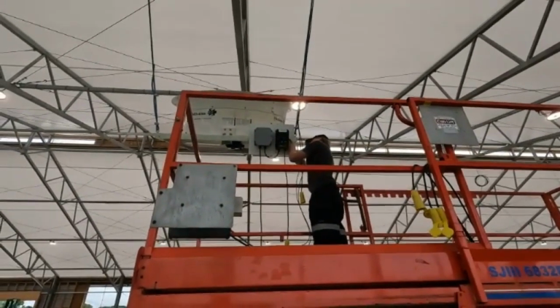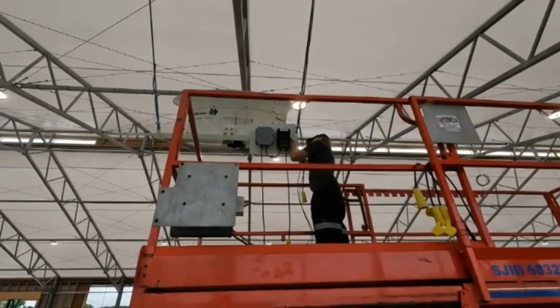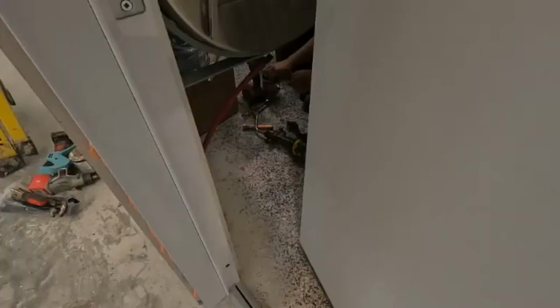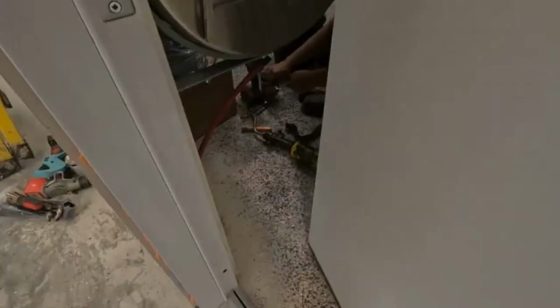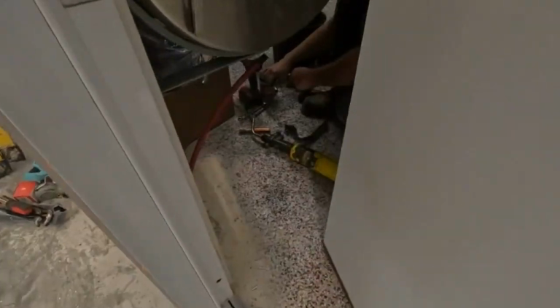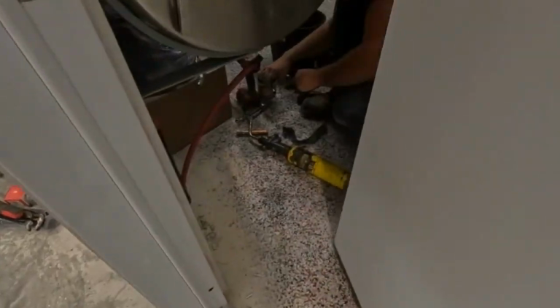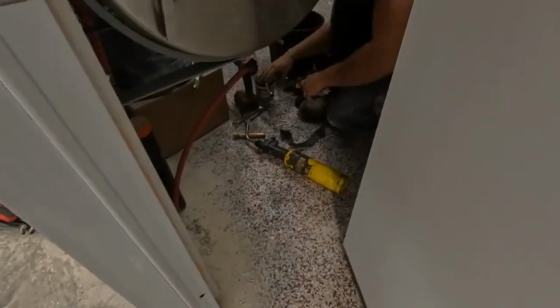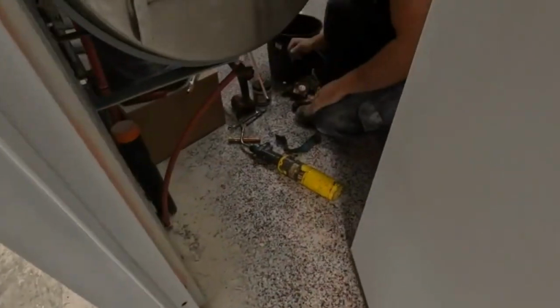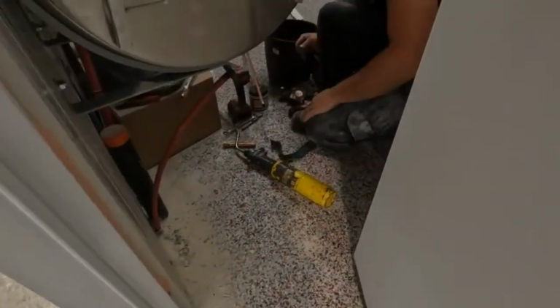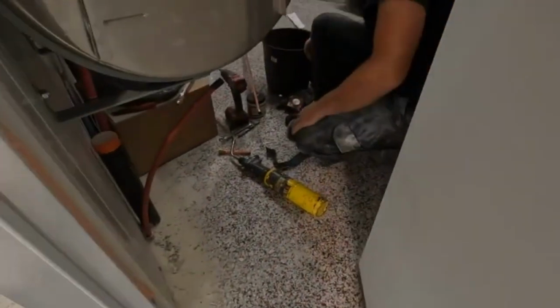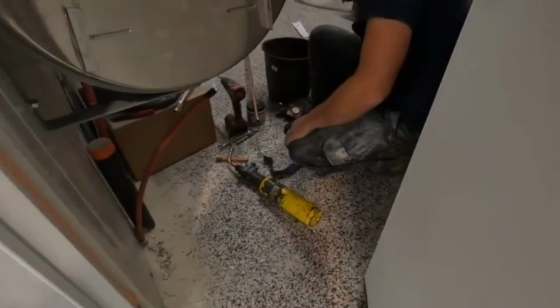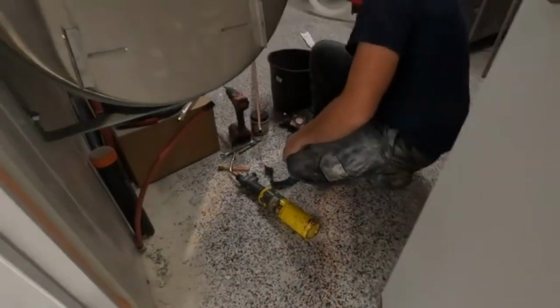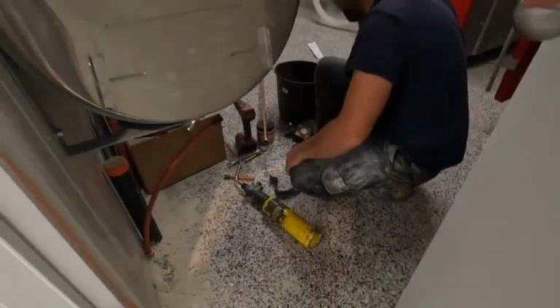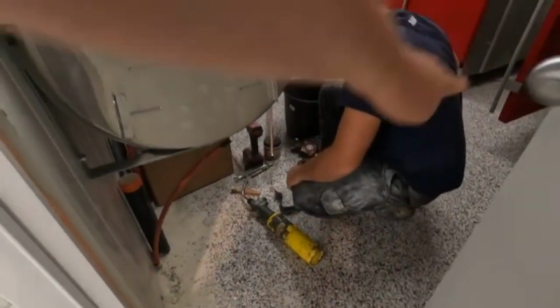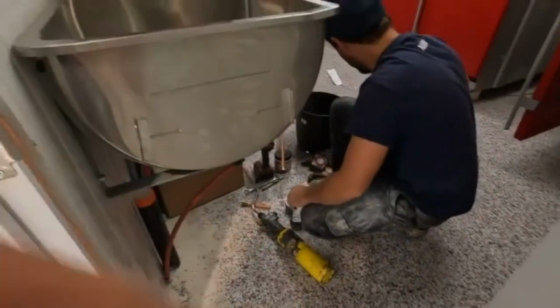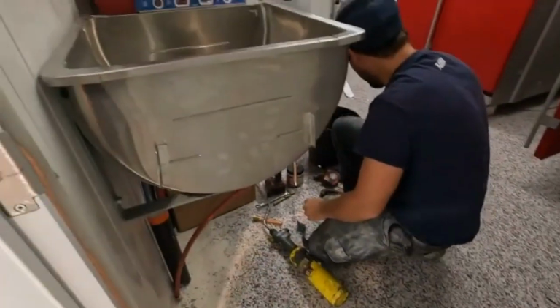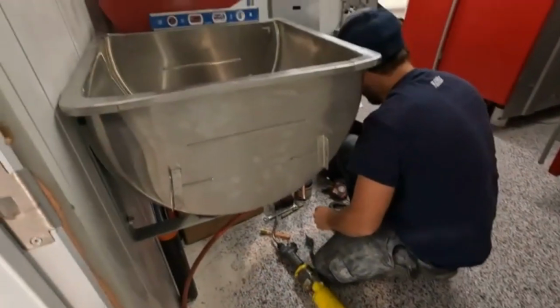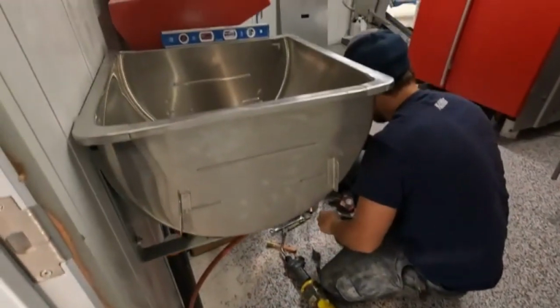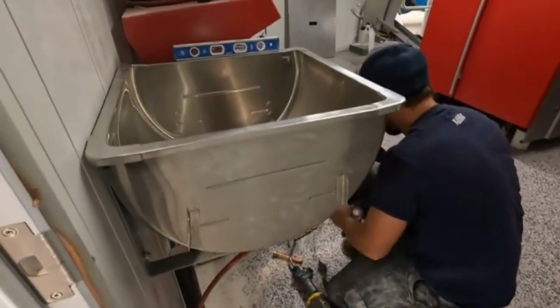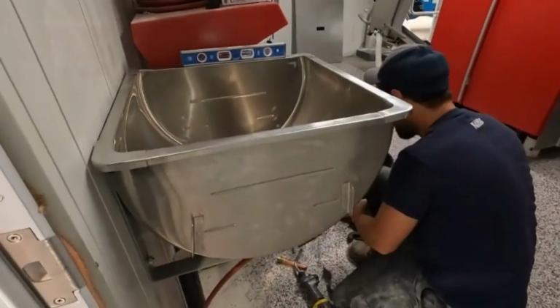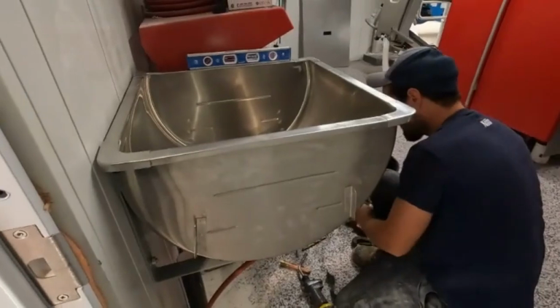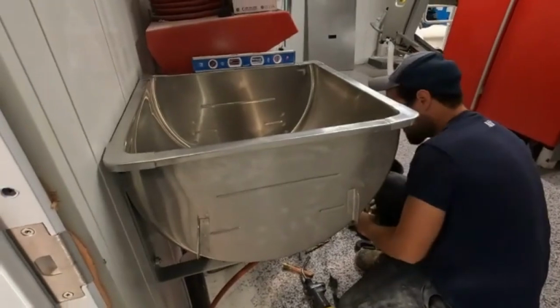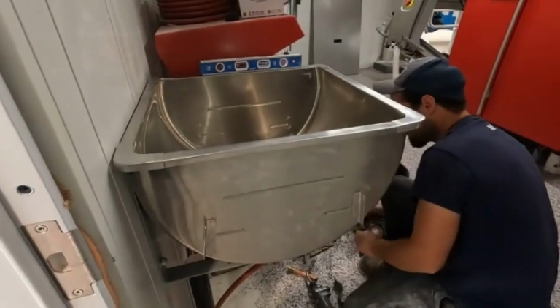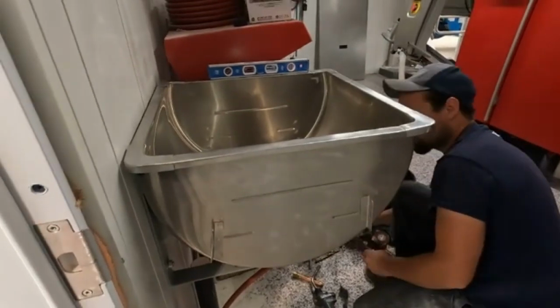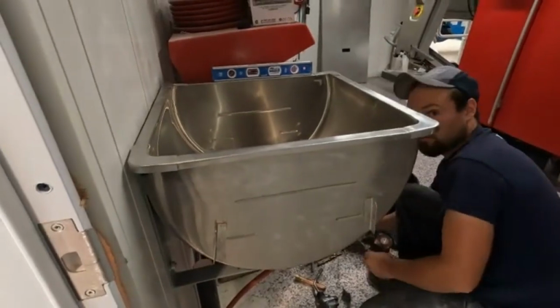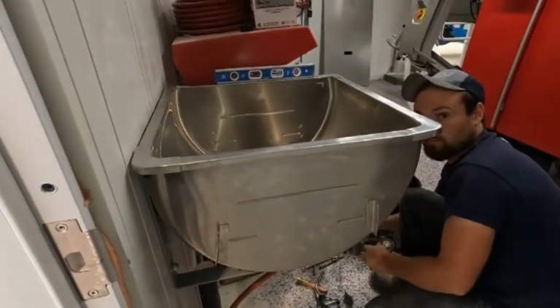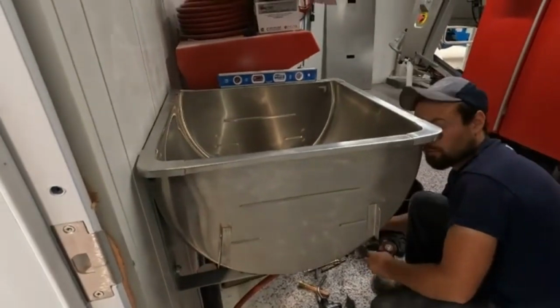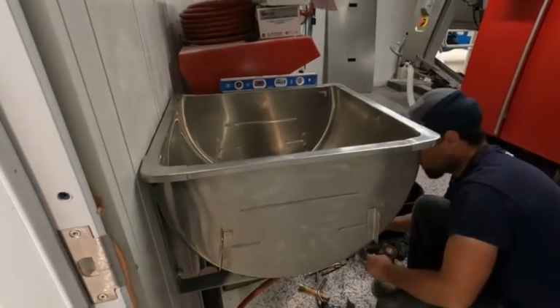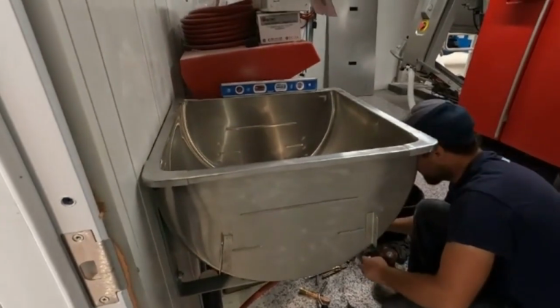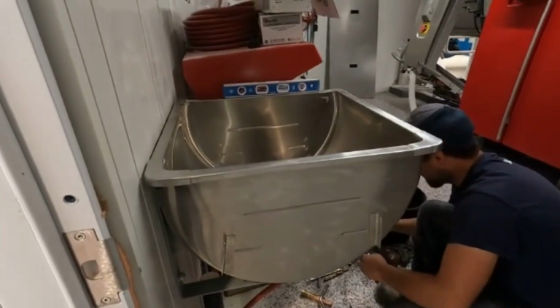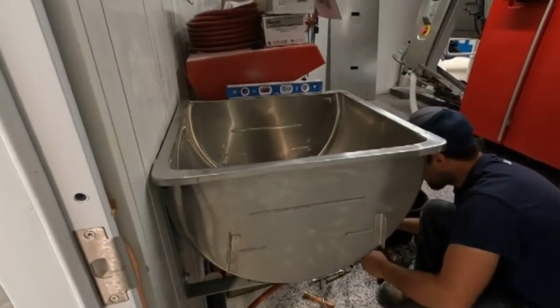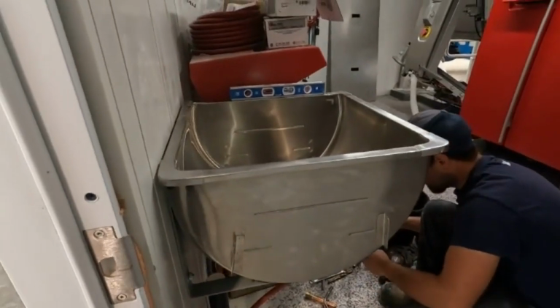Look at the sink — wow, it just fits there perfect.